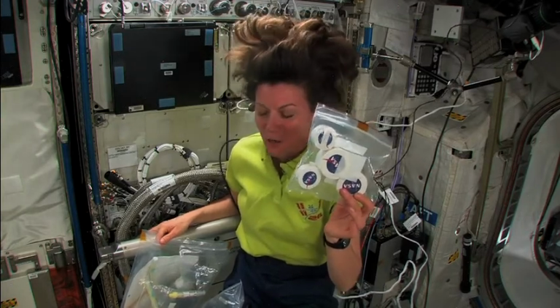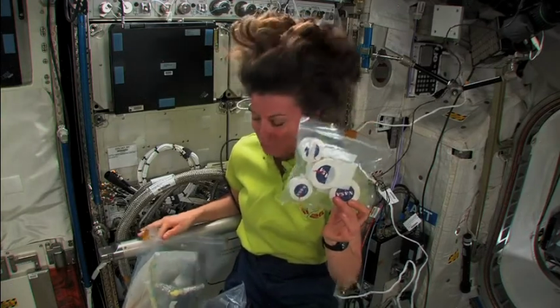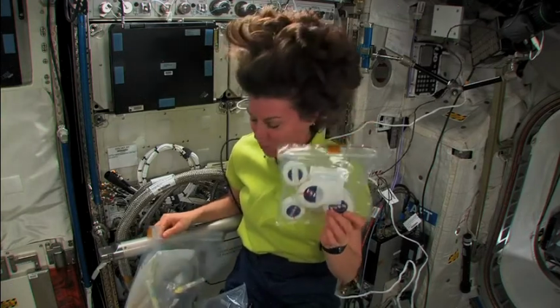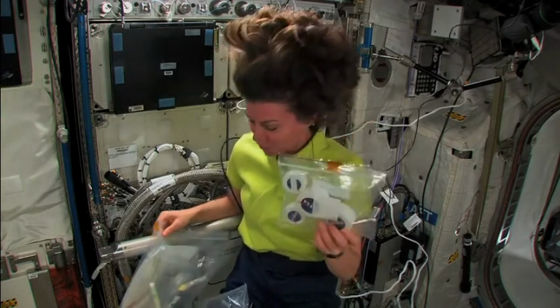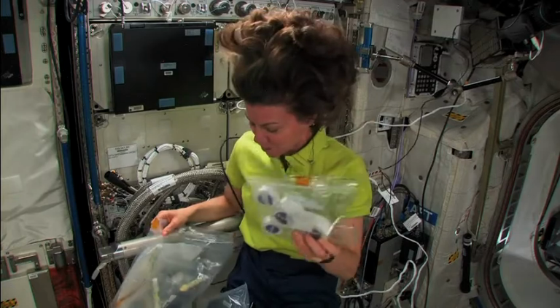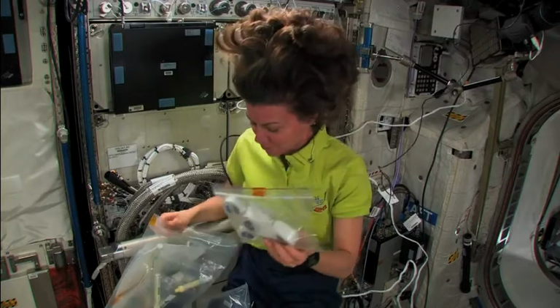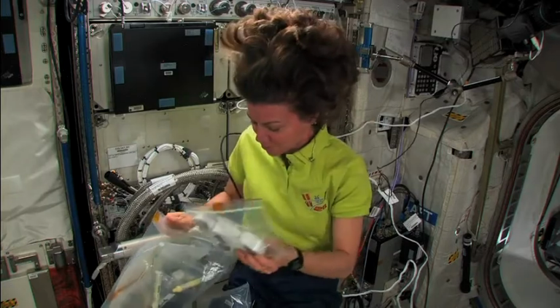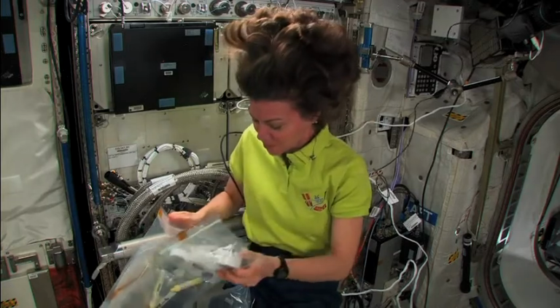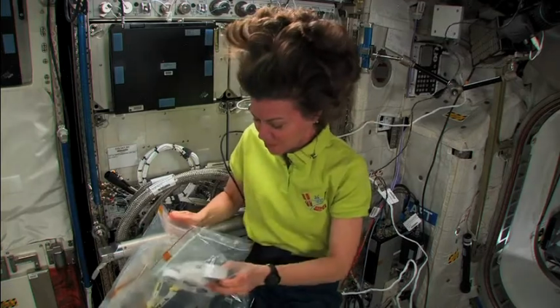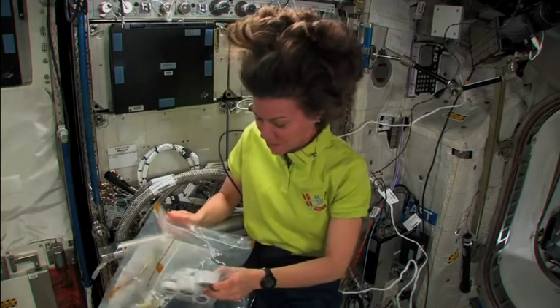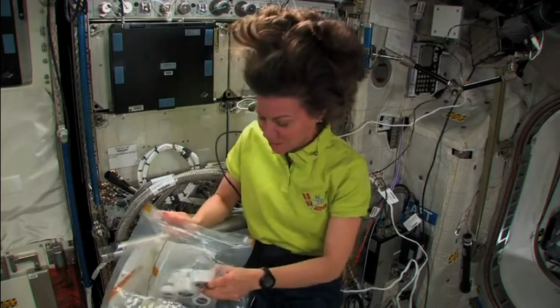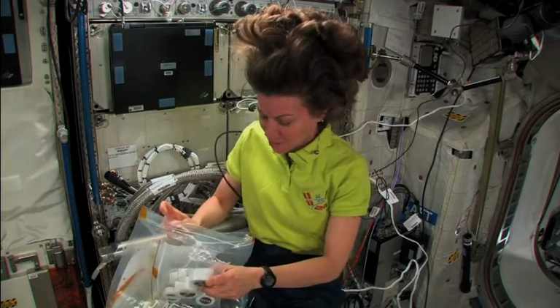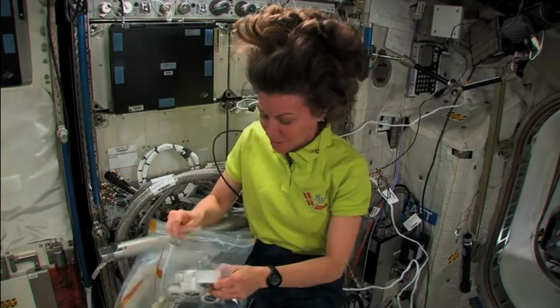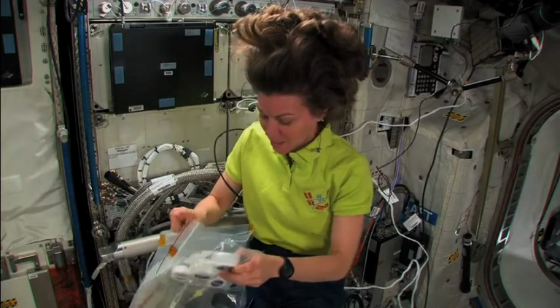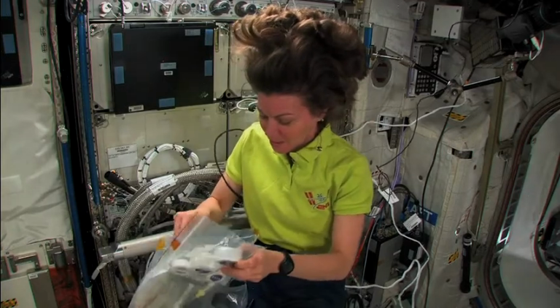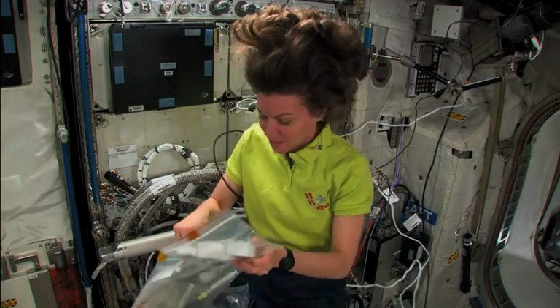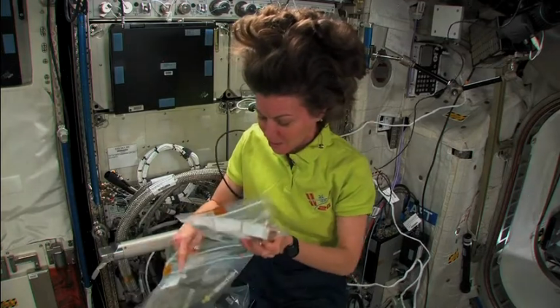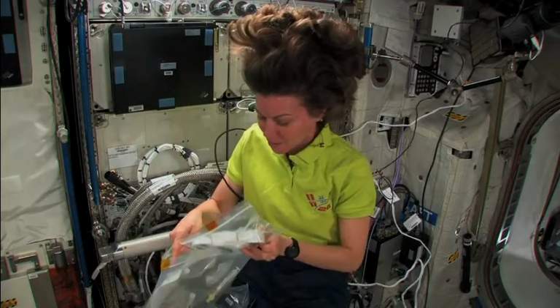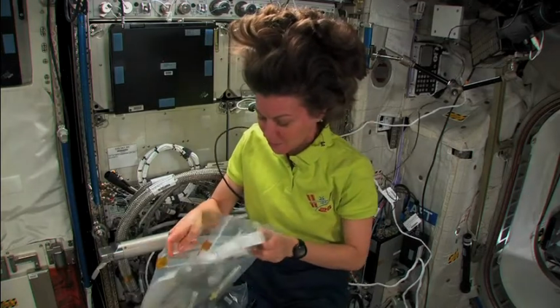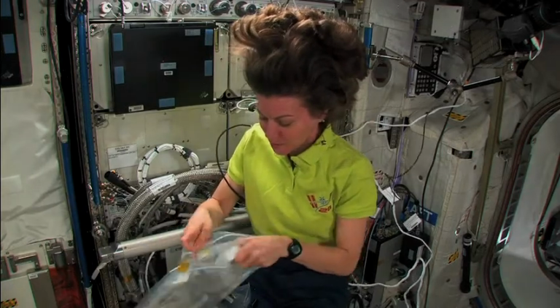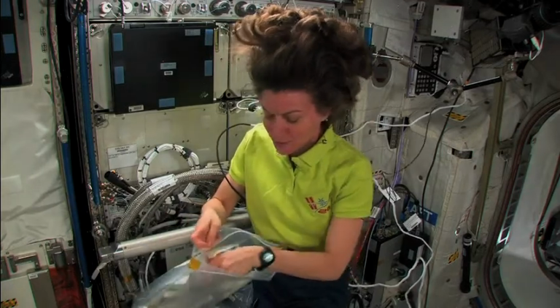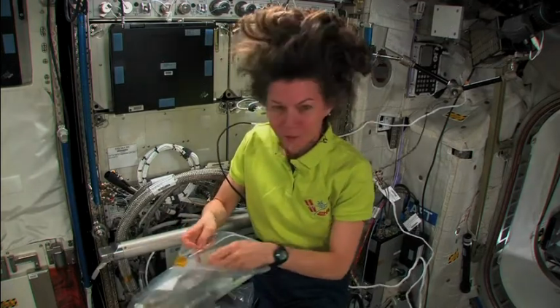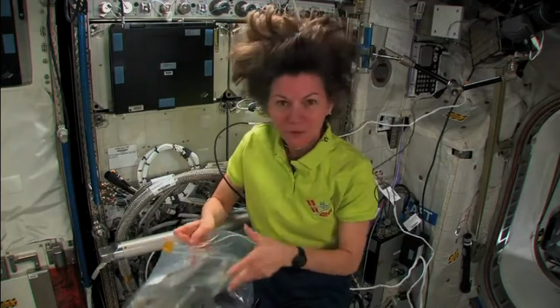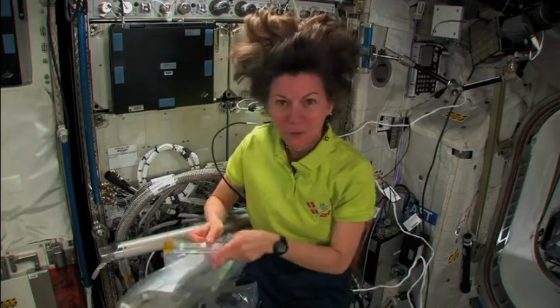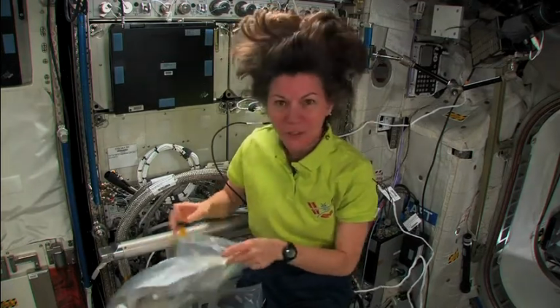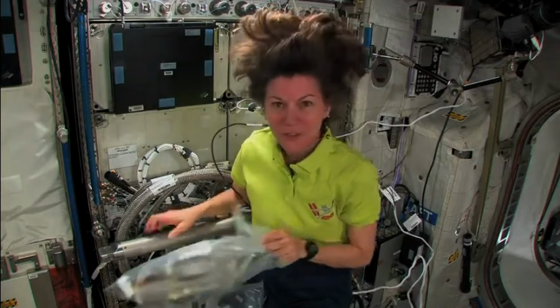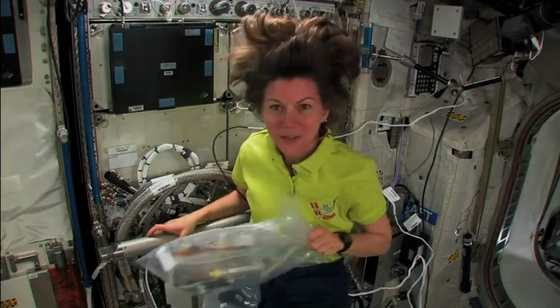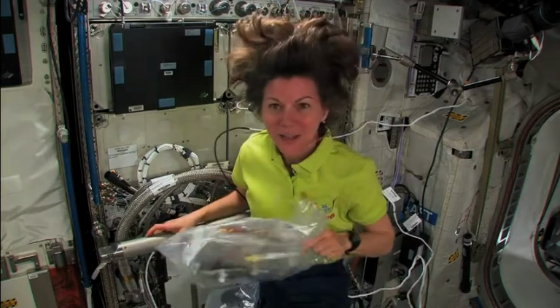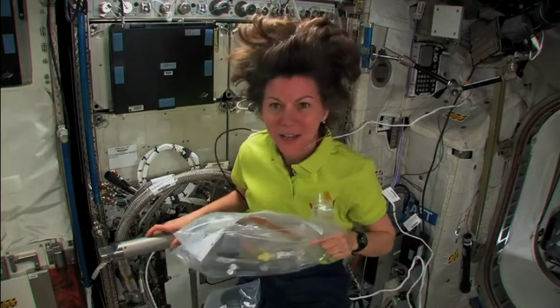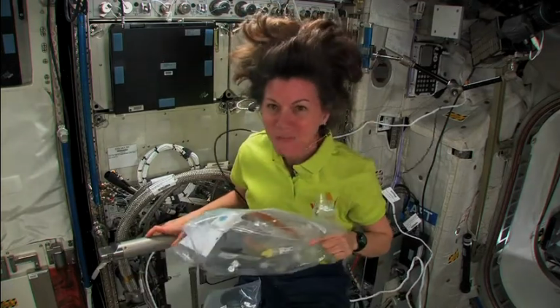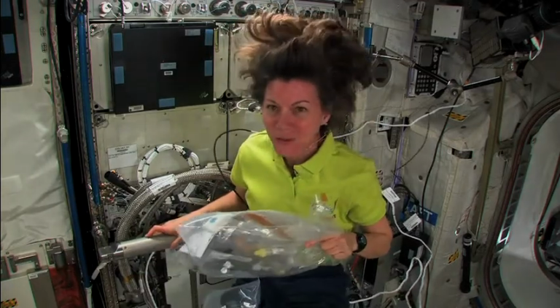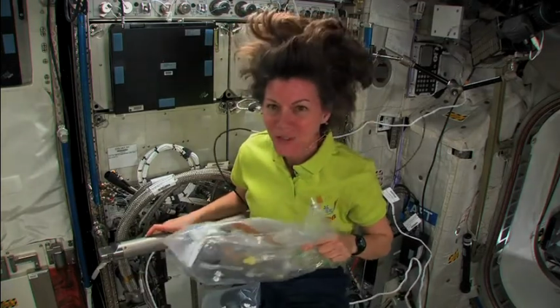Got everything in our bag, and we are ready for Kids in Micro G.